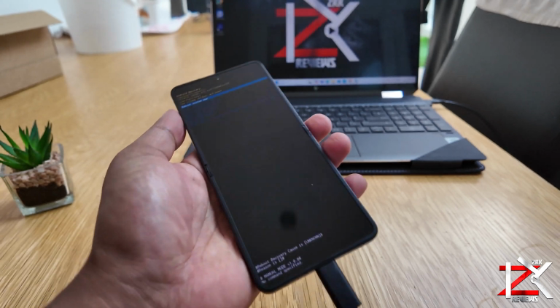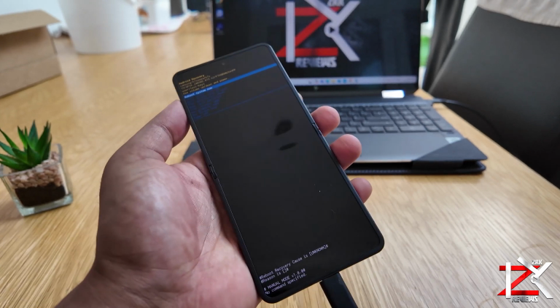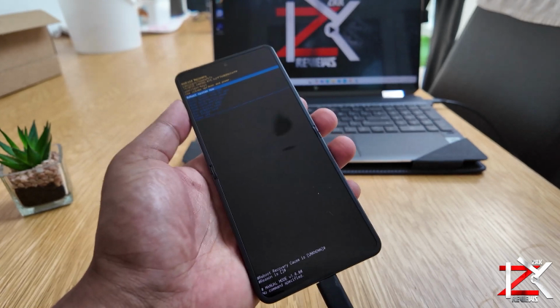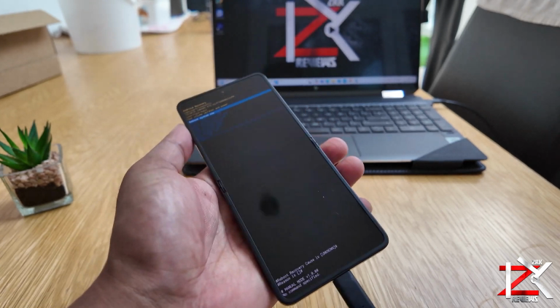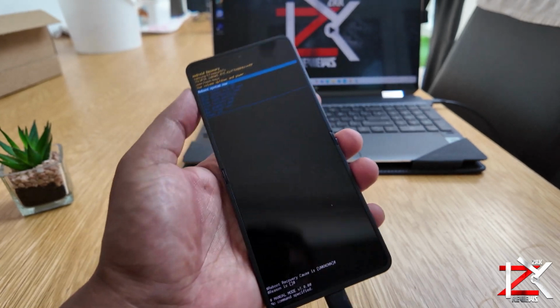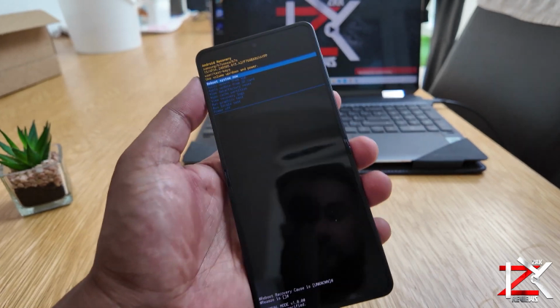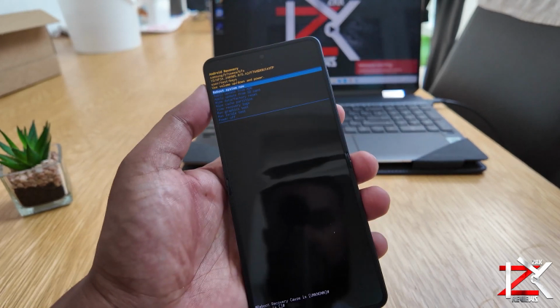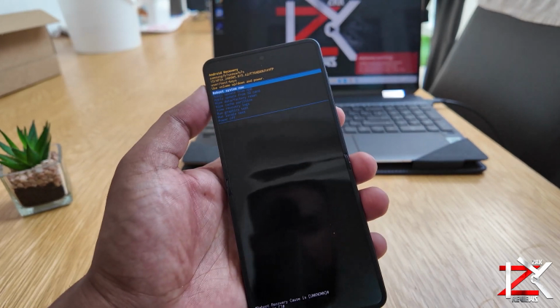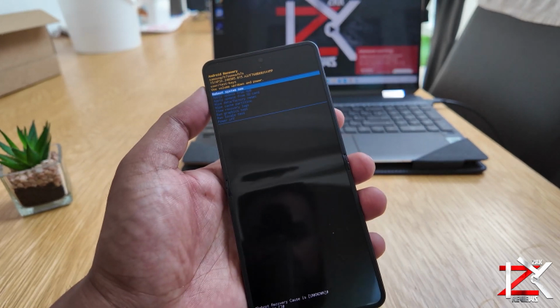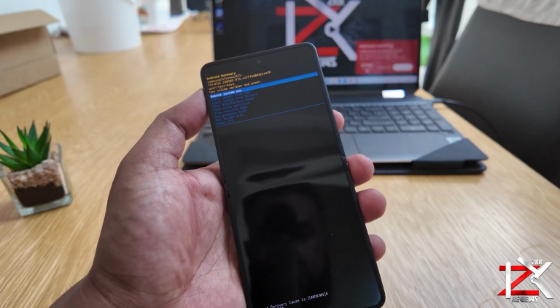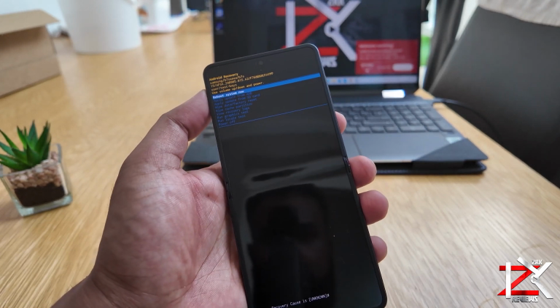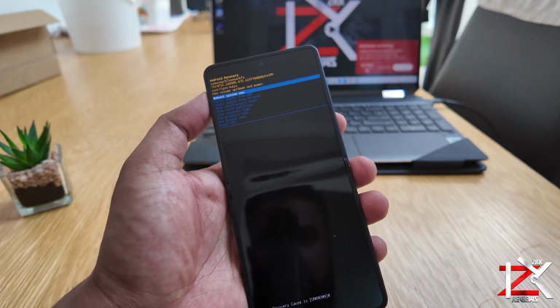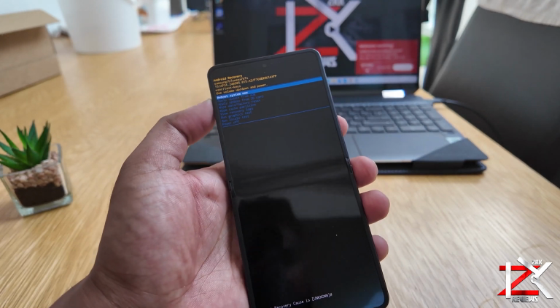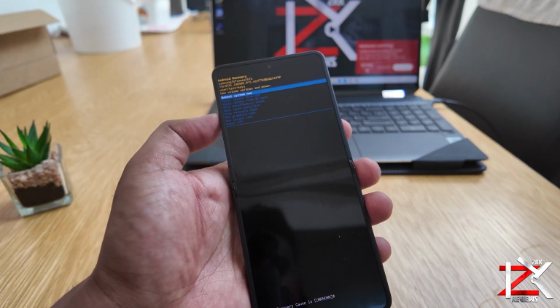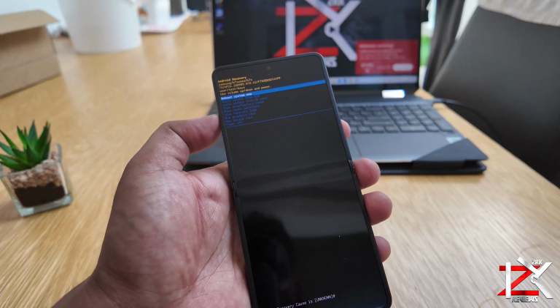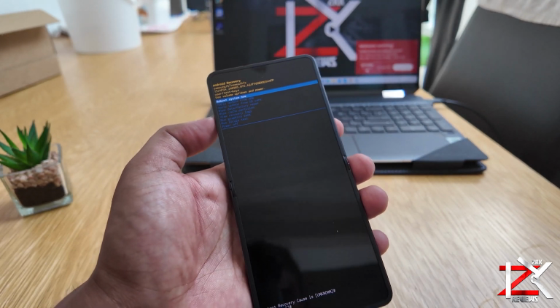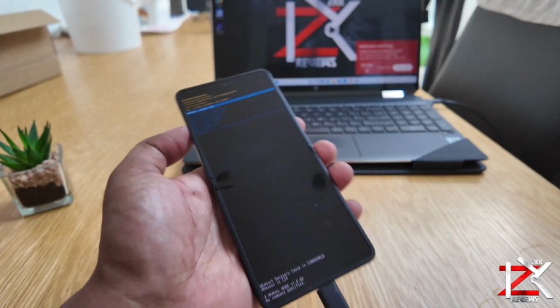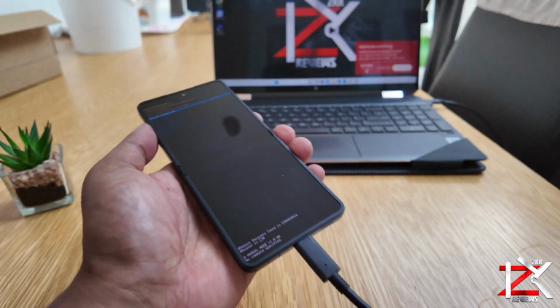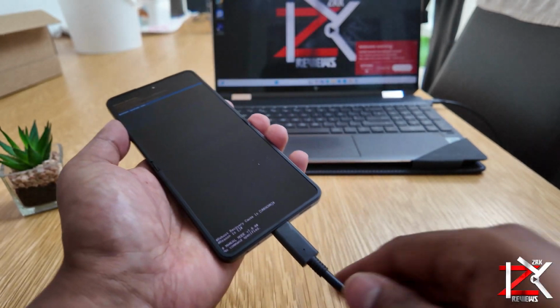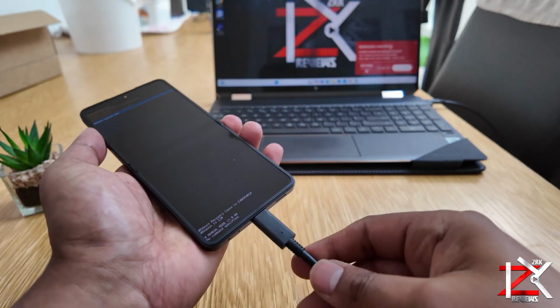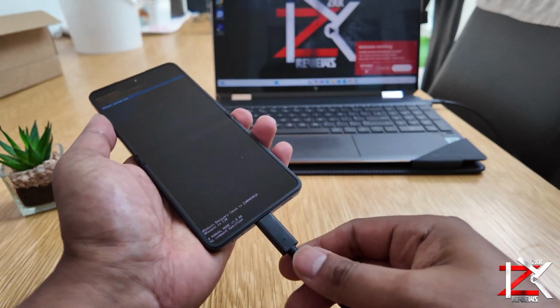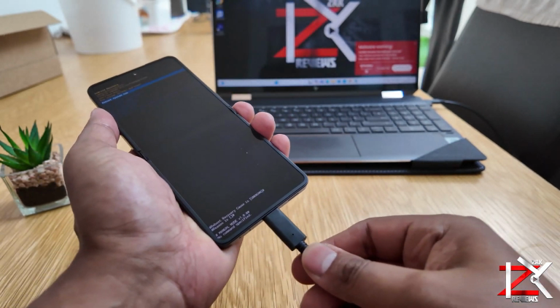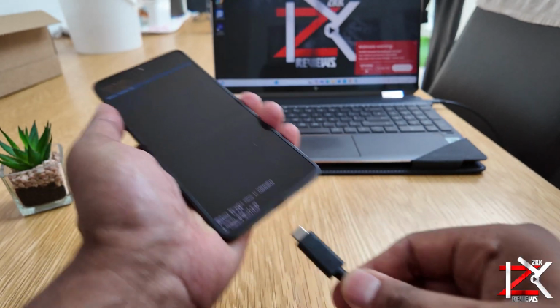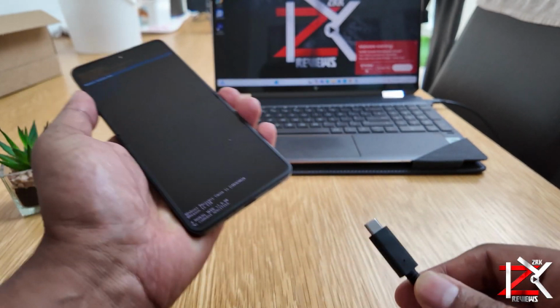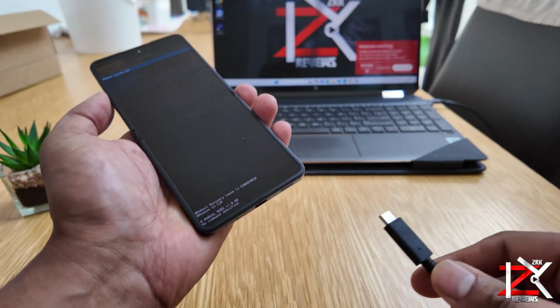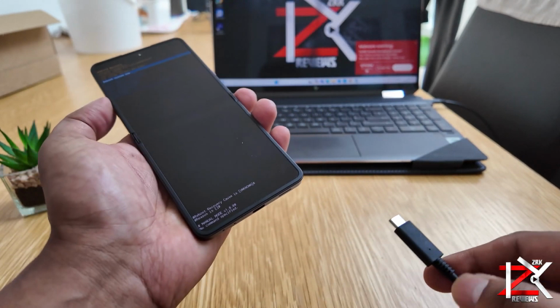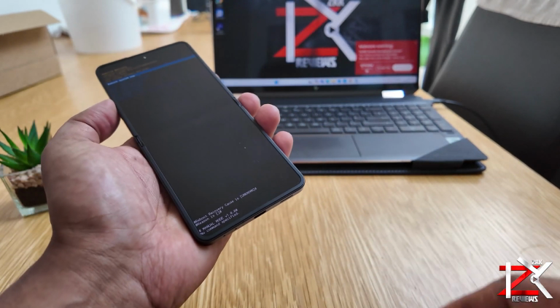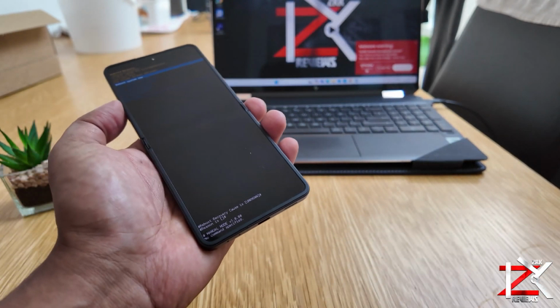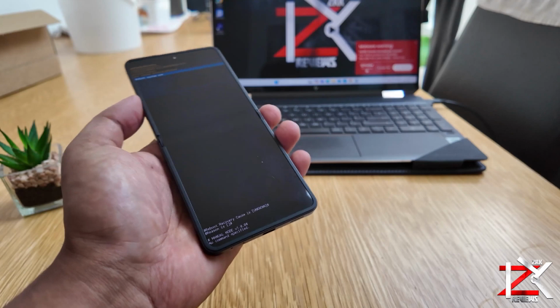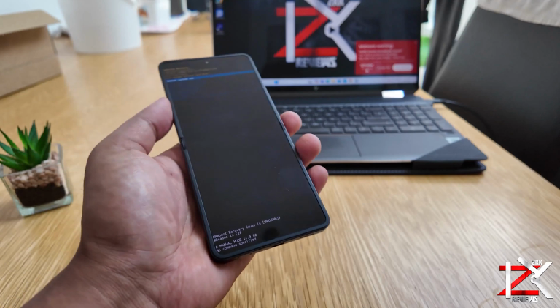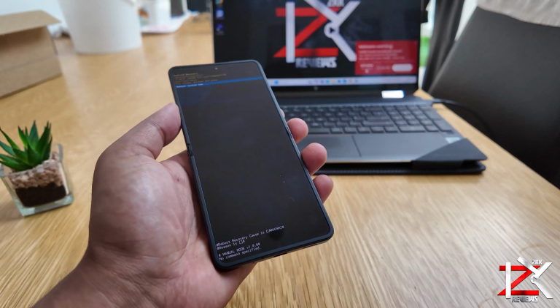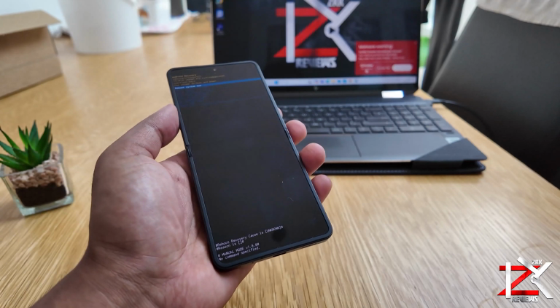Once the logo appears, you can let go and take out the data cable, which you don't need anymore.